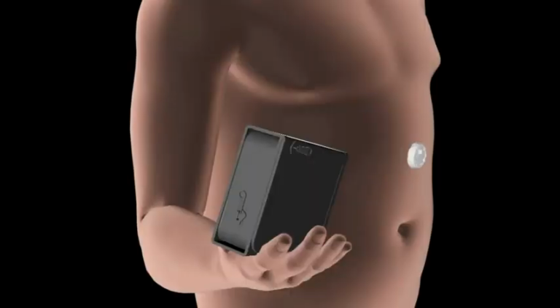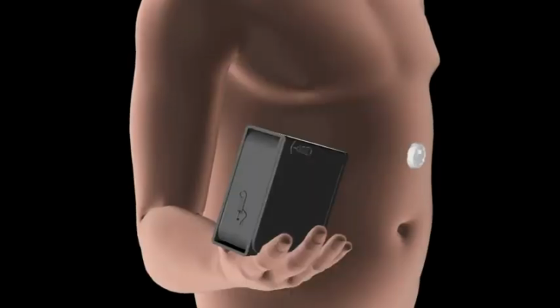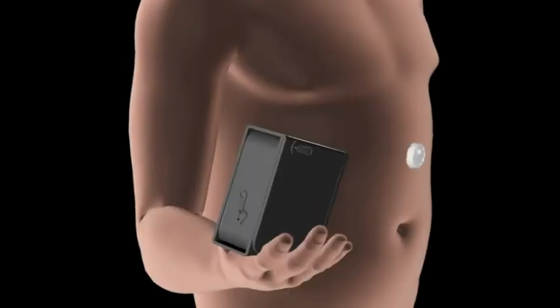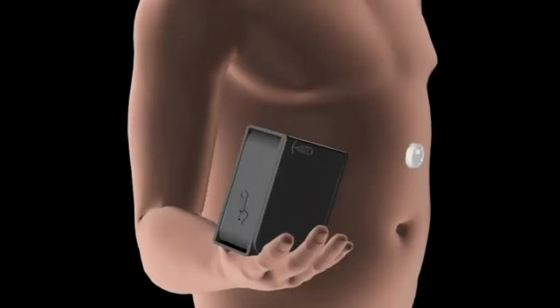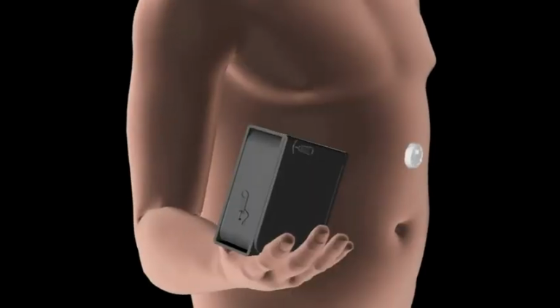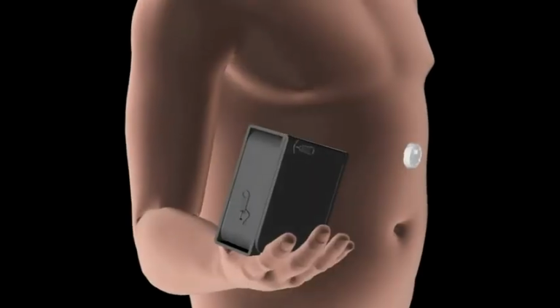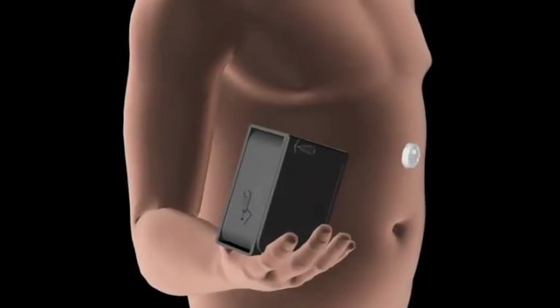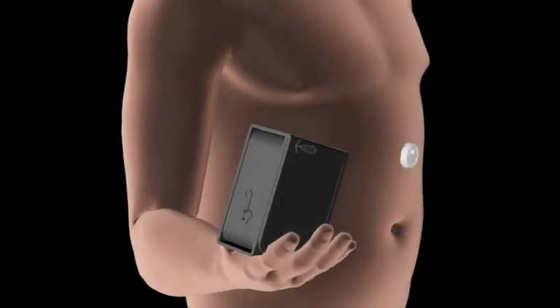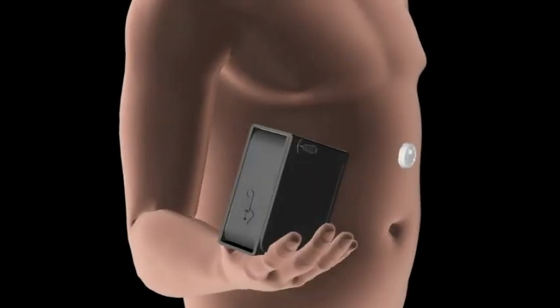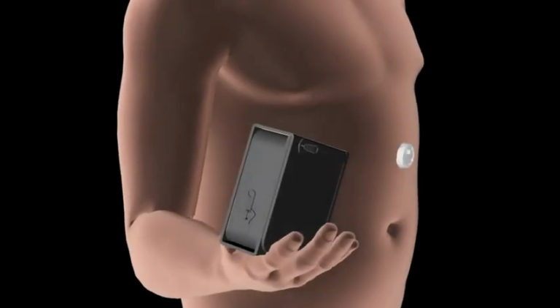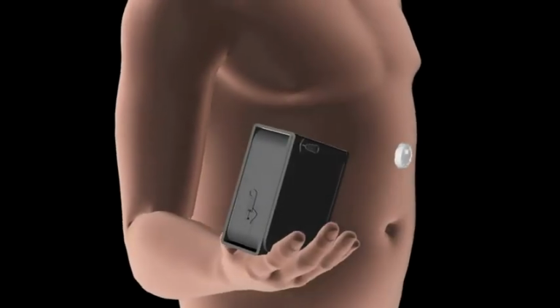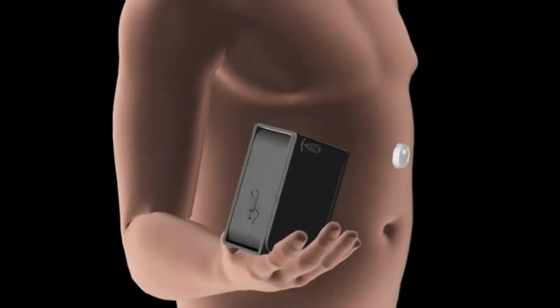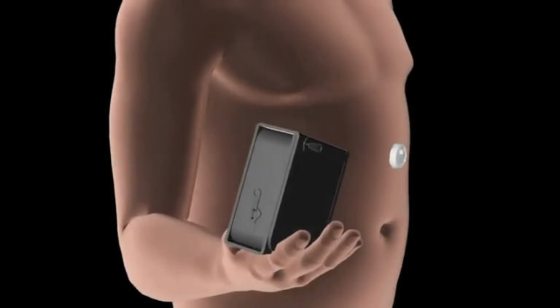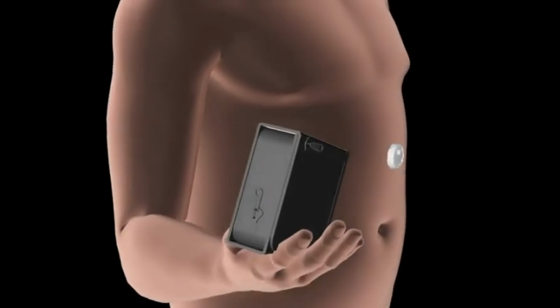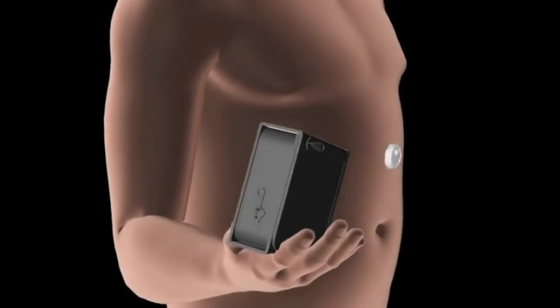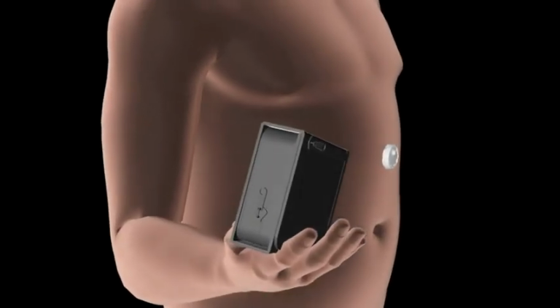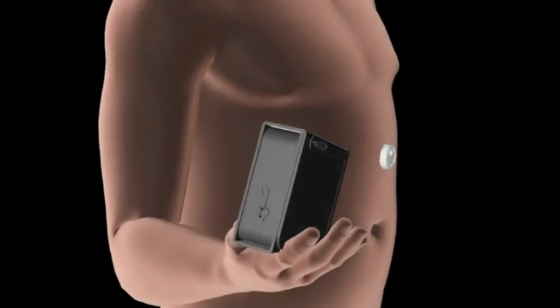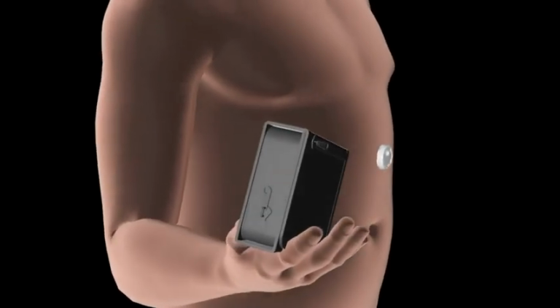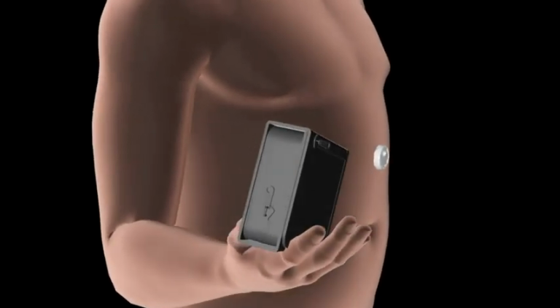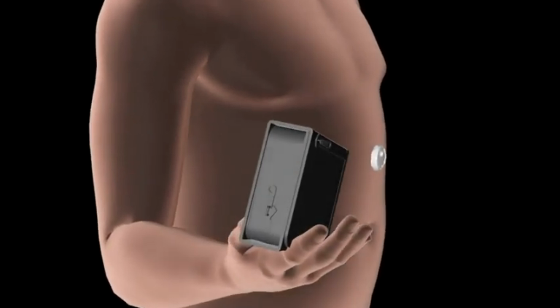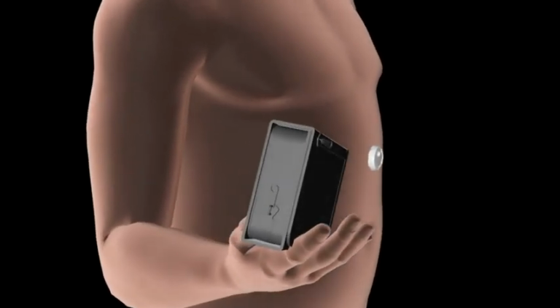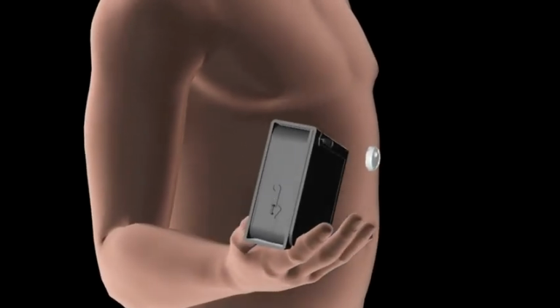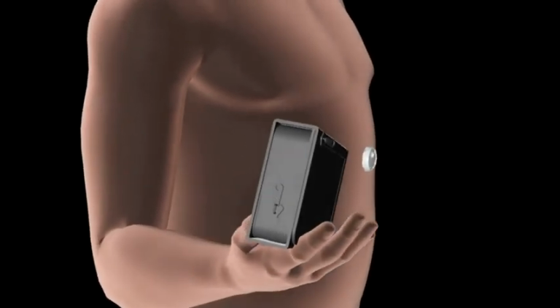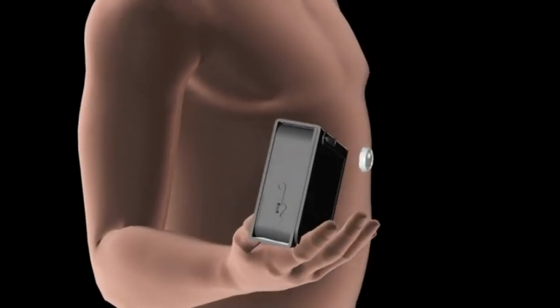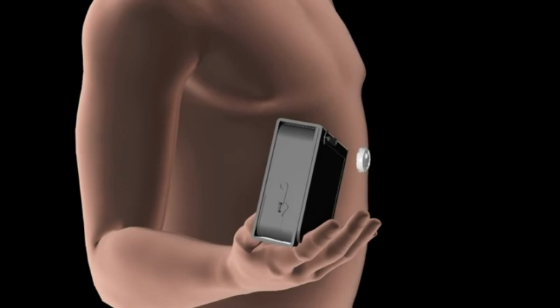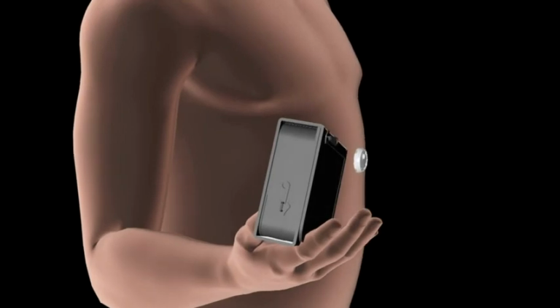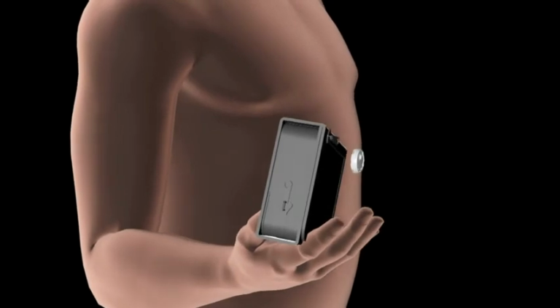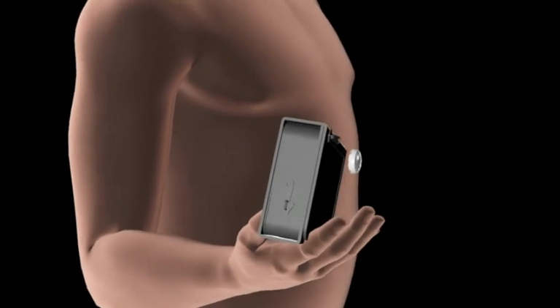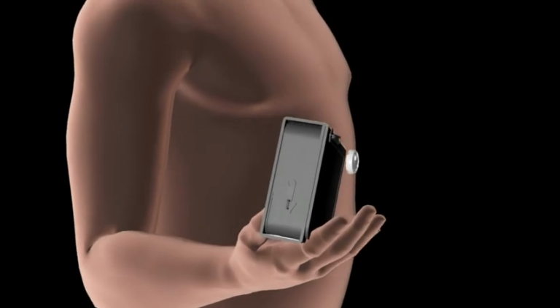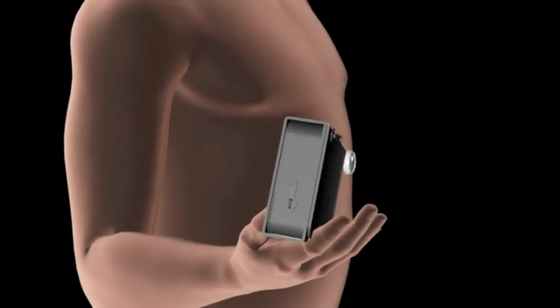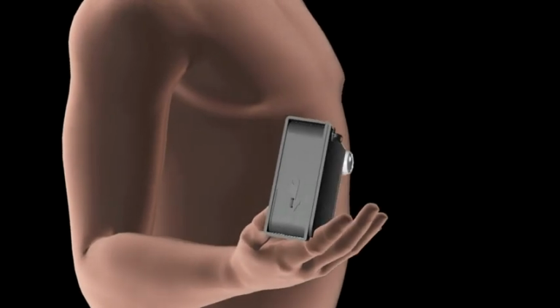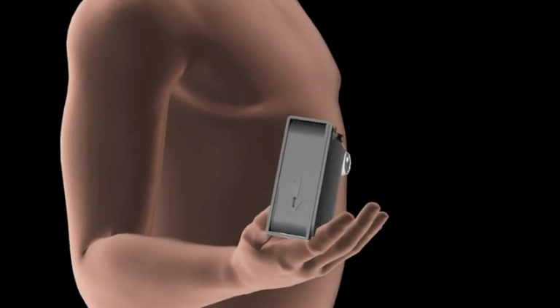Afterwards, the Aspire Assist can be stored back in a small carry bag for your convenience.